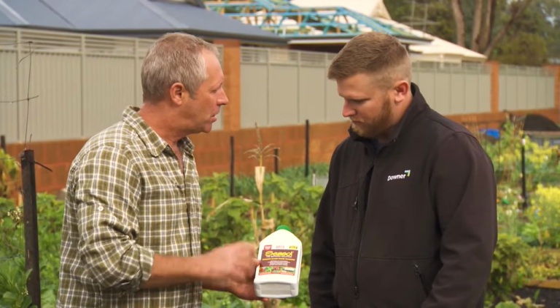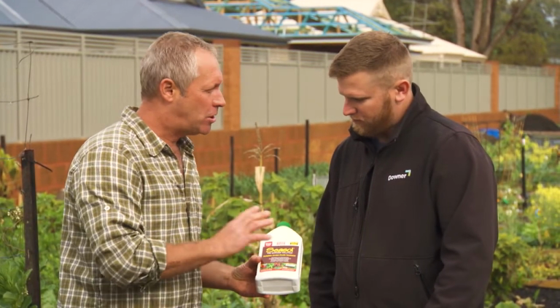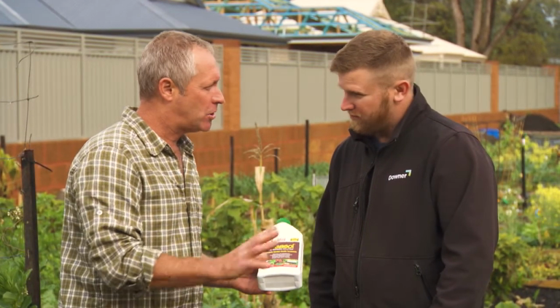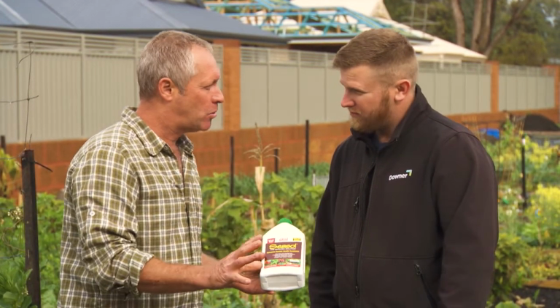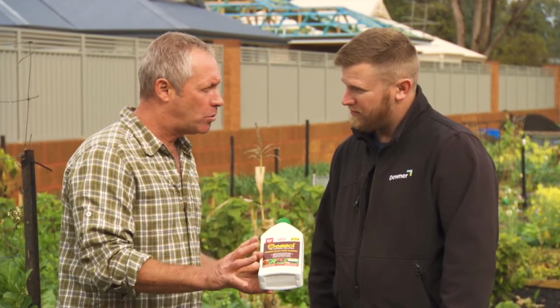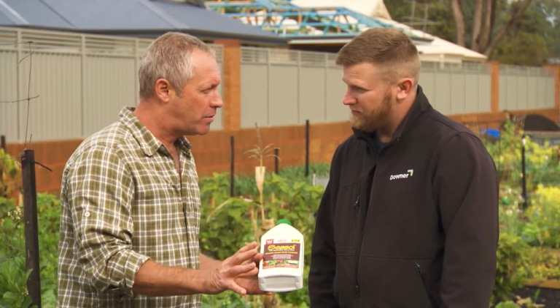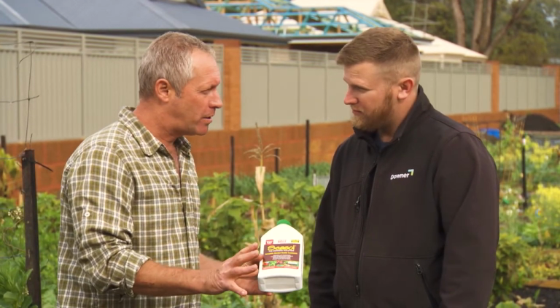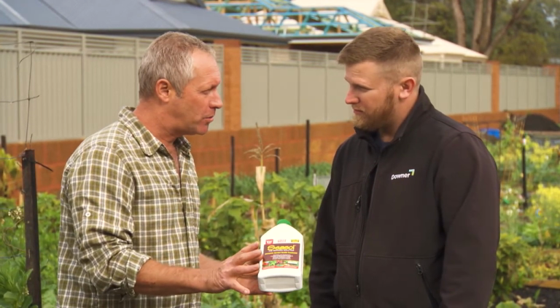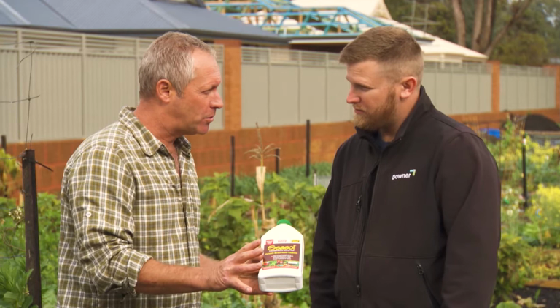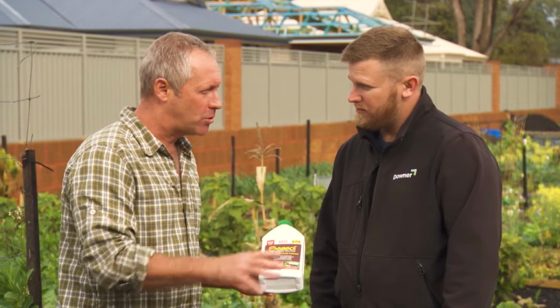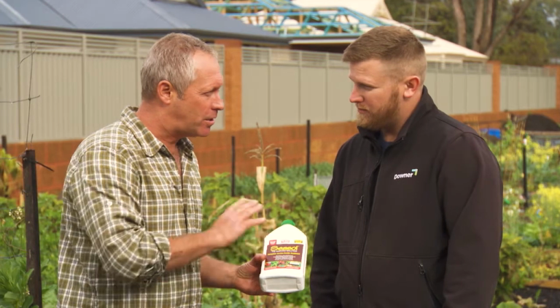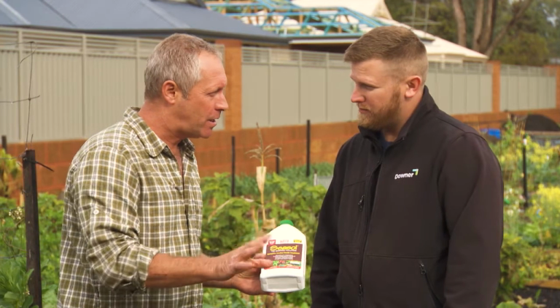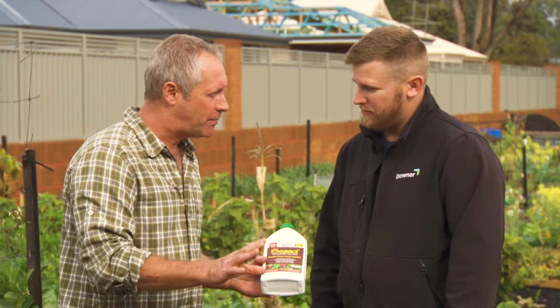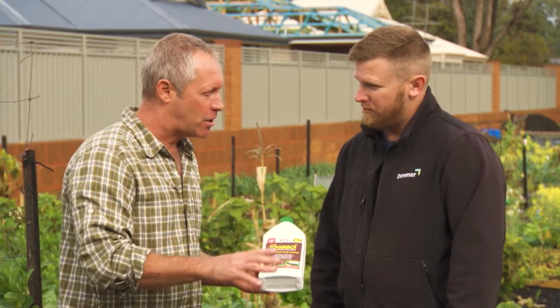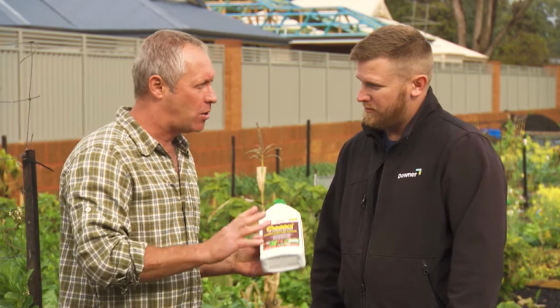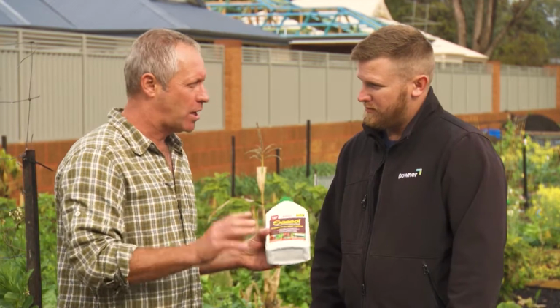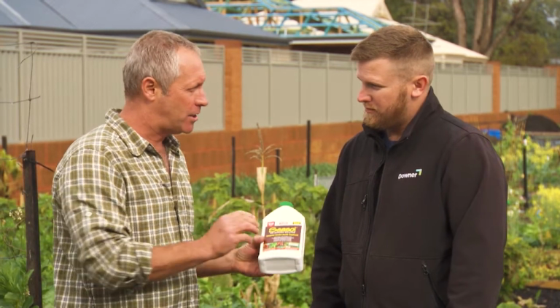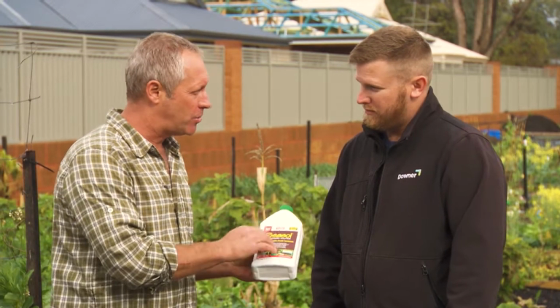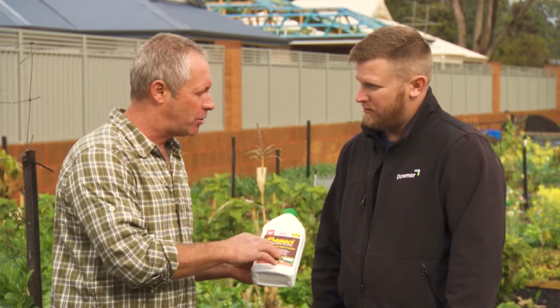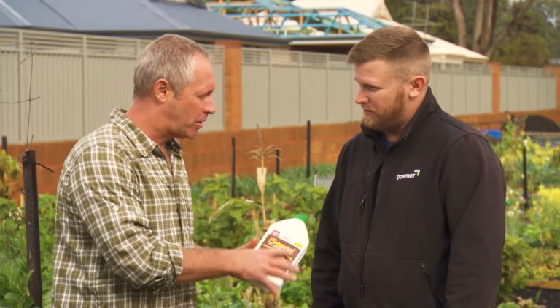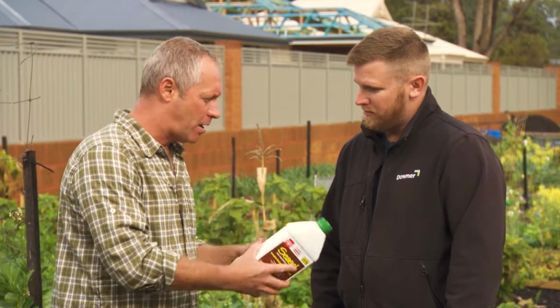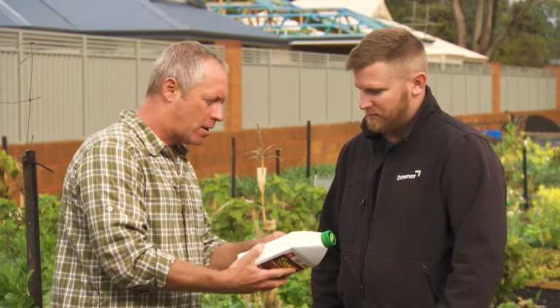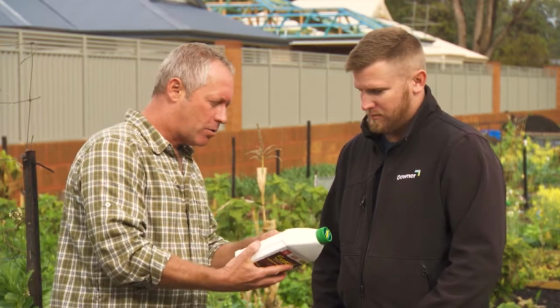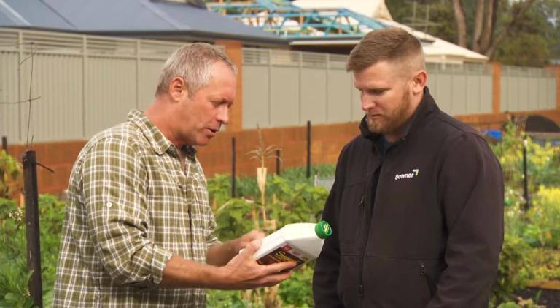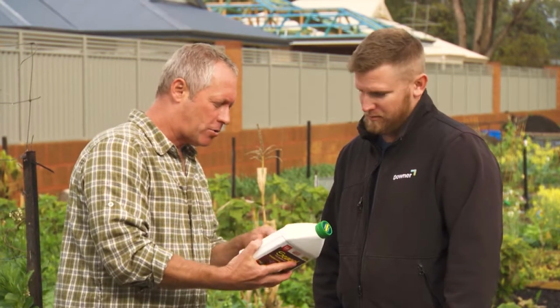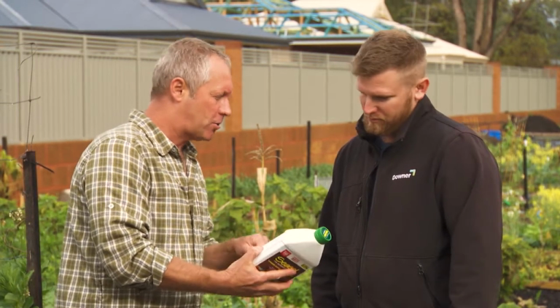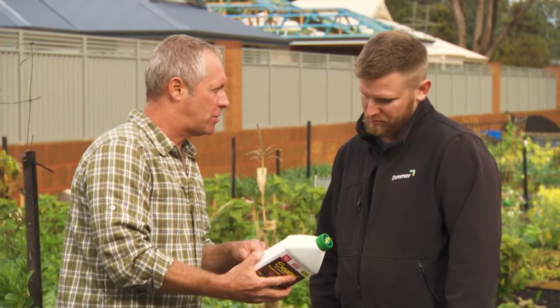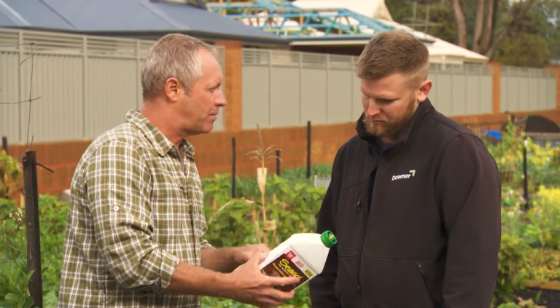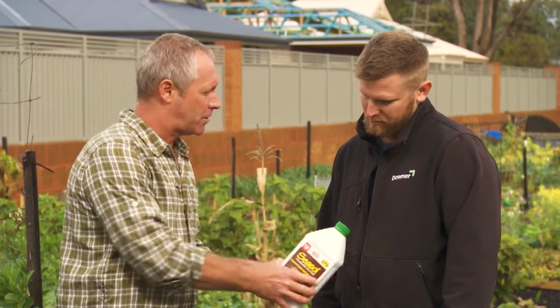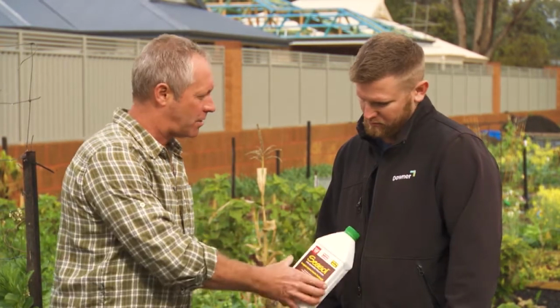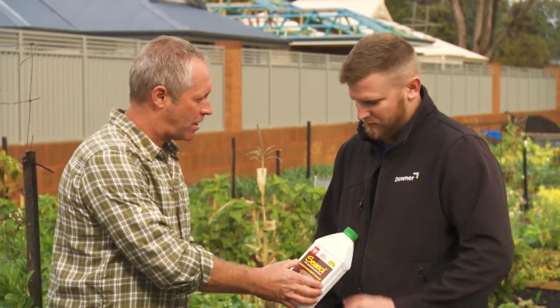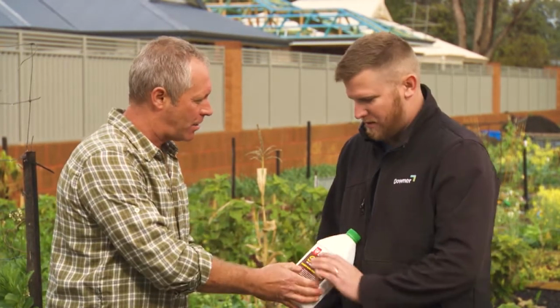You can use it on all your edibles, all your natives, the whole garden — it's really good gear. All the instructions are on the back, so there you go.